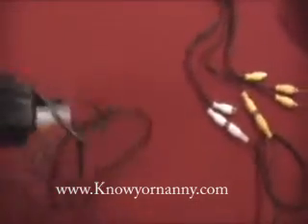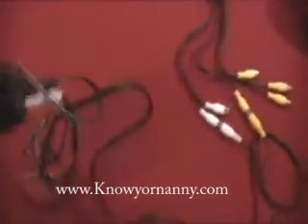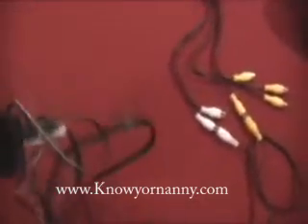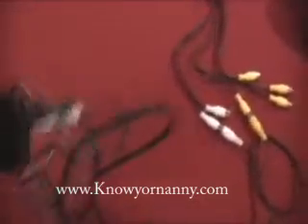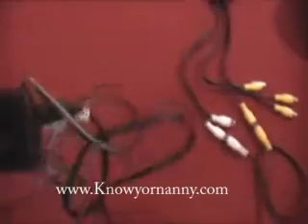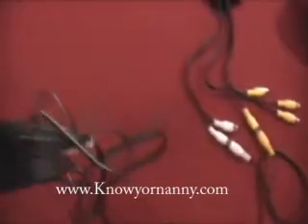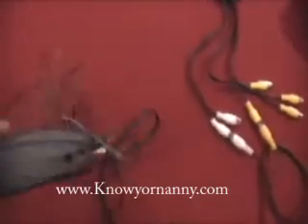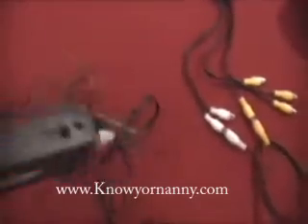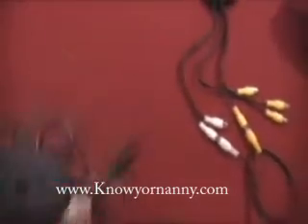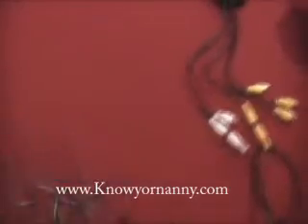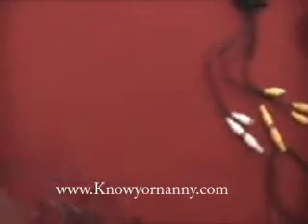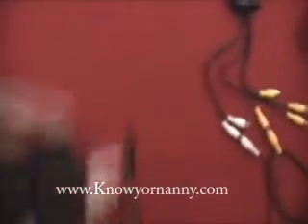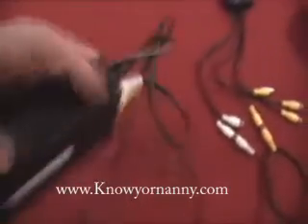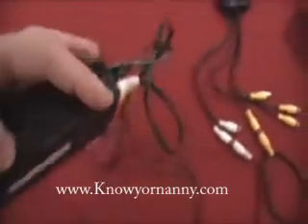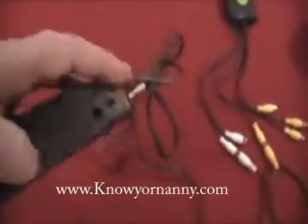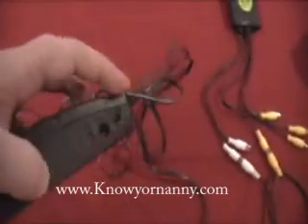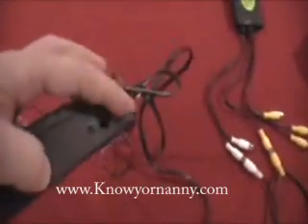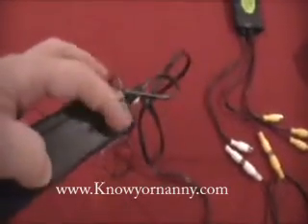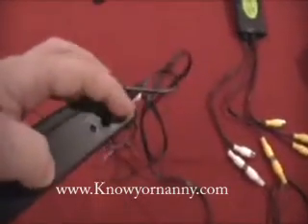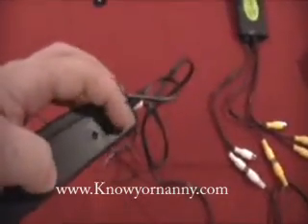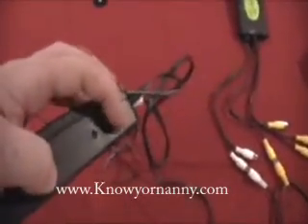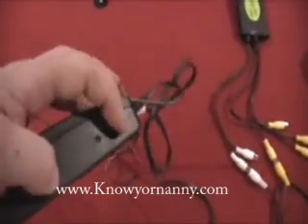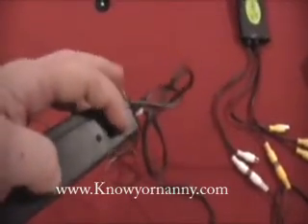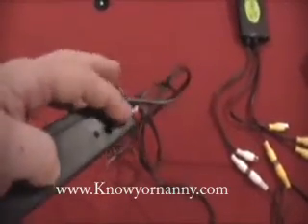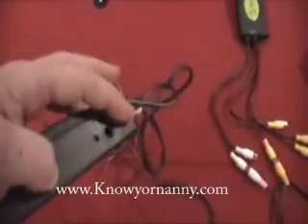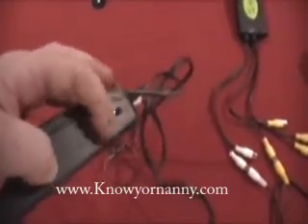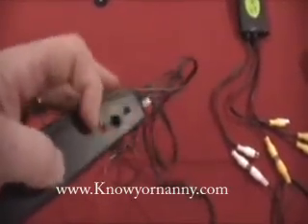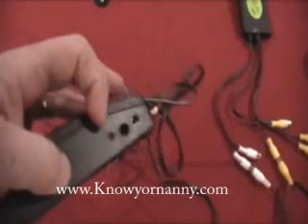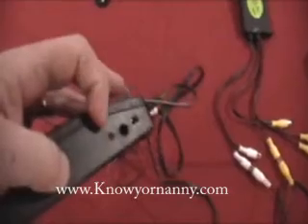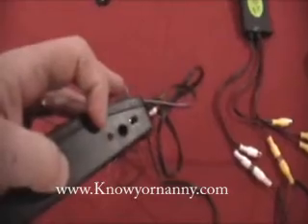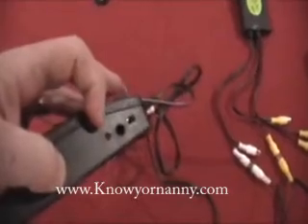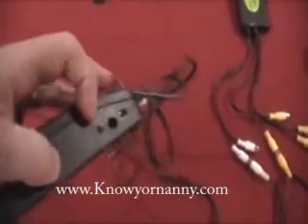On the other end, you're going to have an on and off switch, which is right here — on, off. When you turn it on and it's plugged in, the little red light's going to light up.